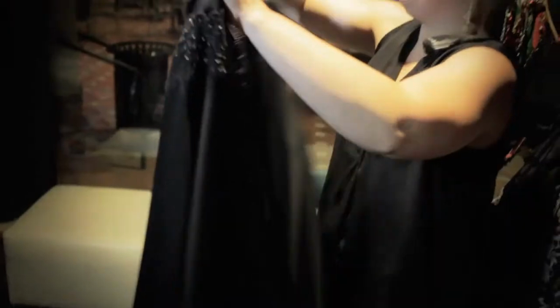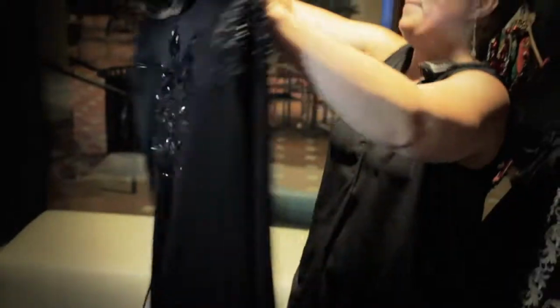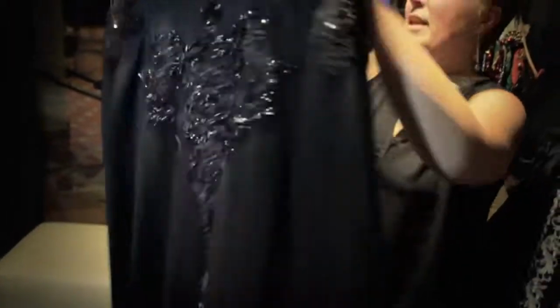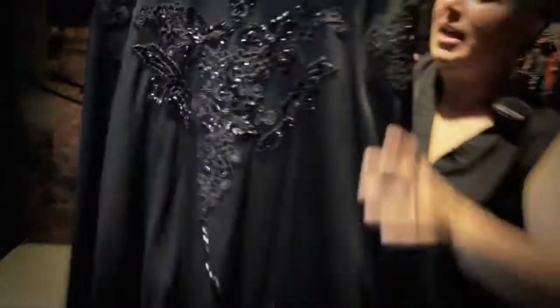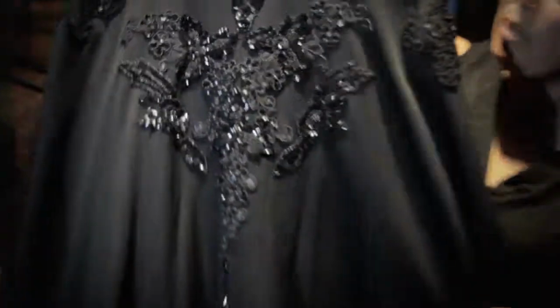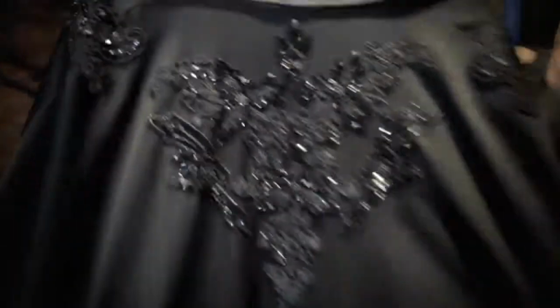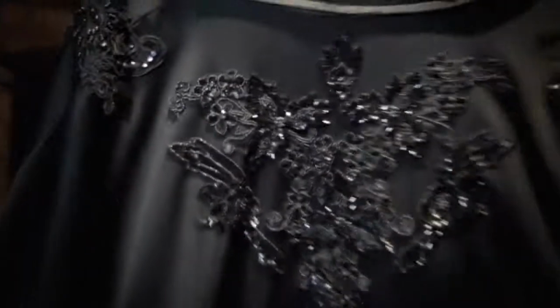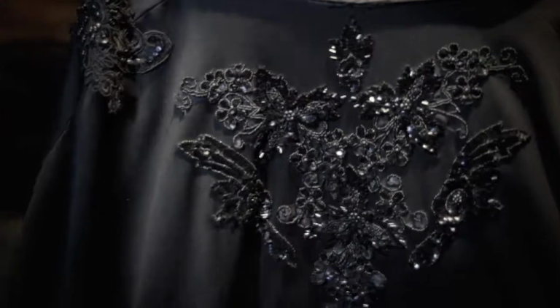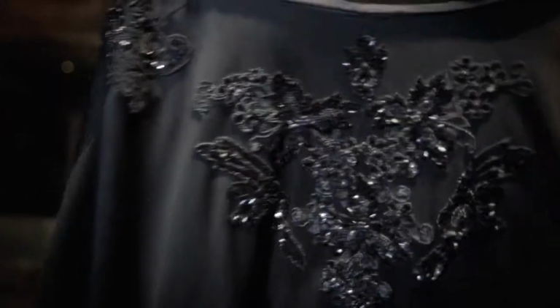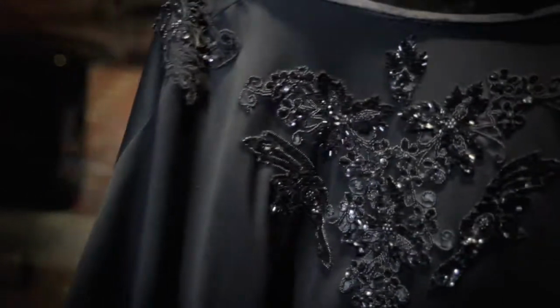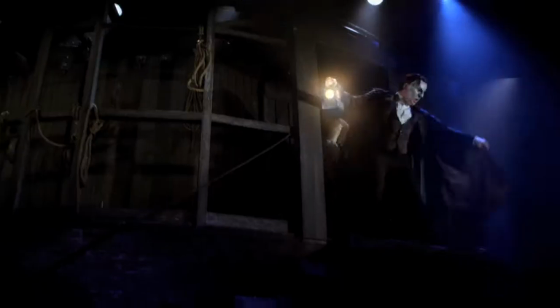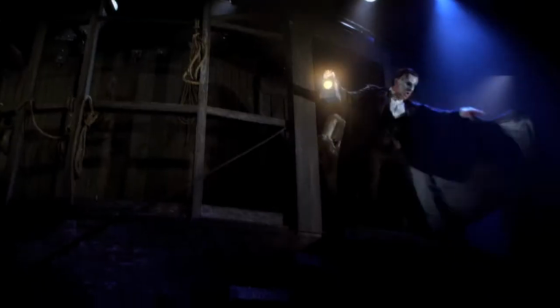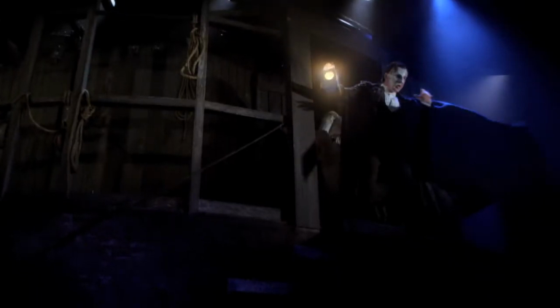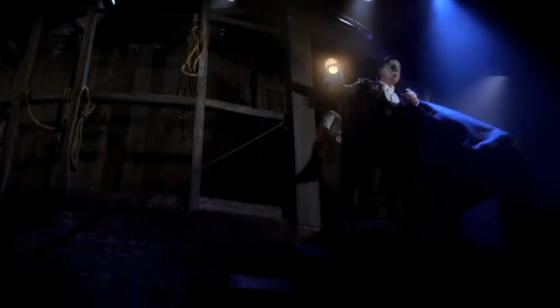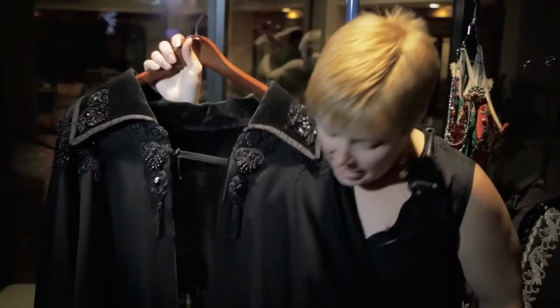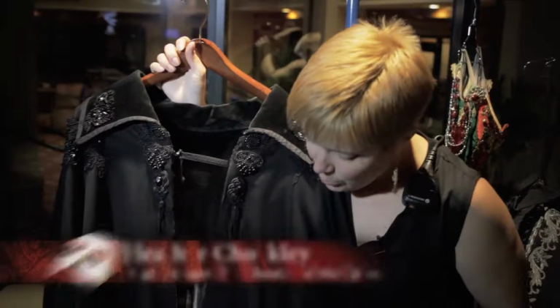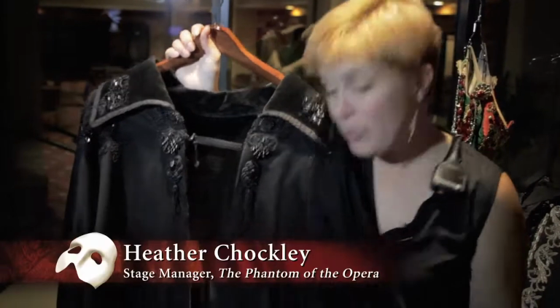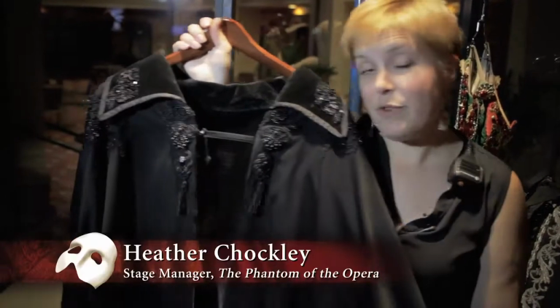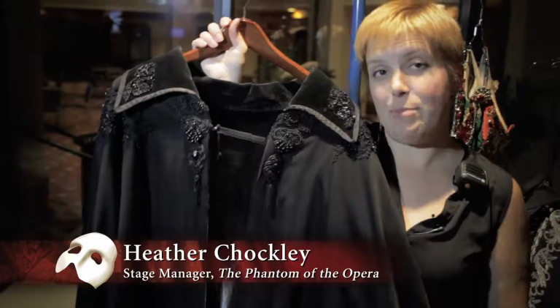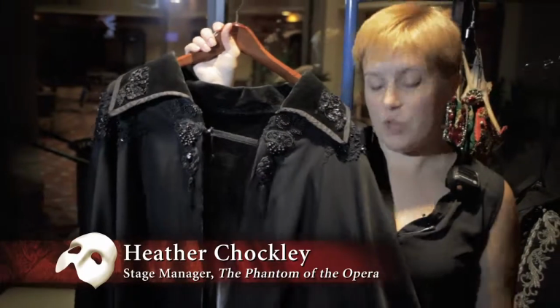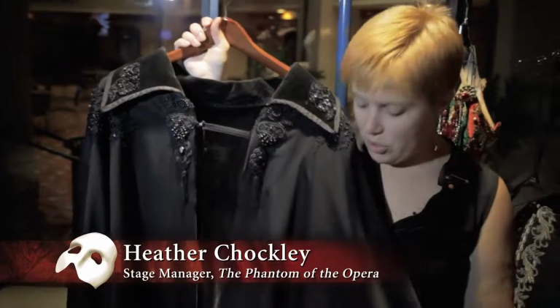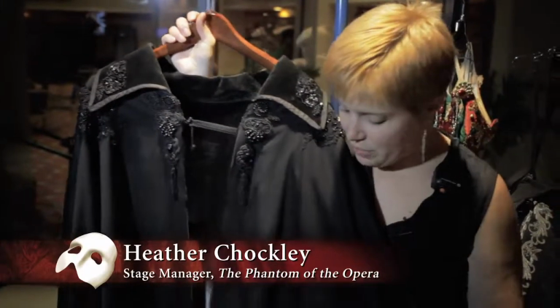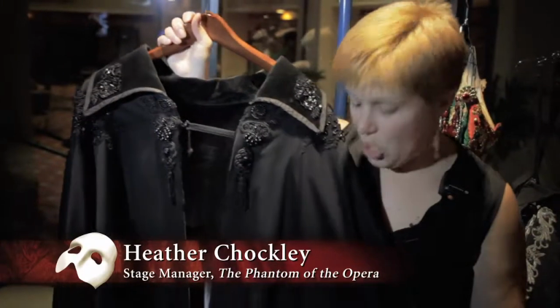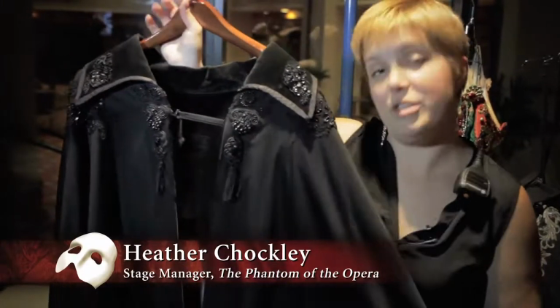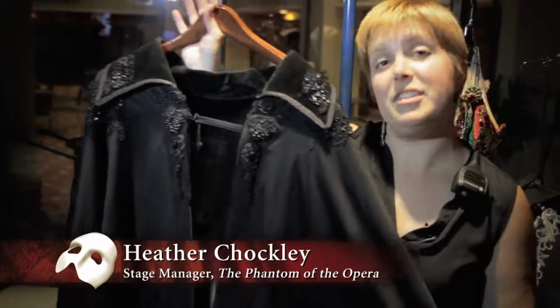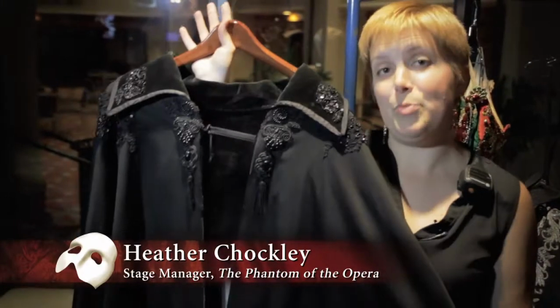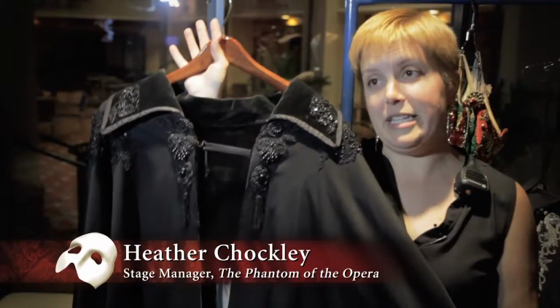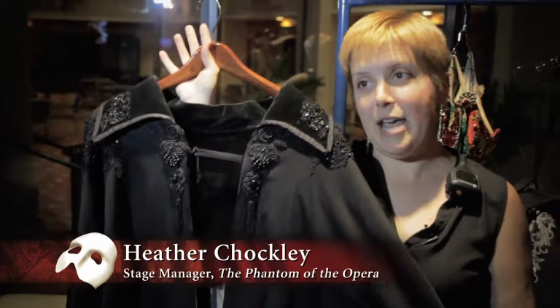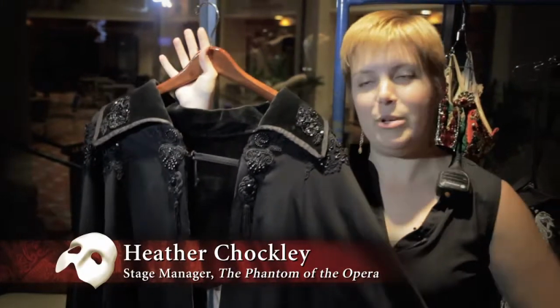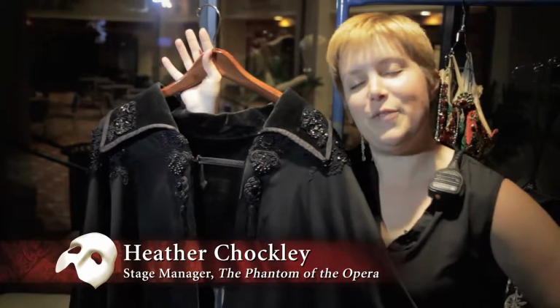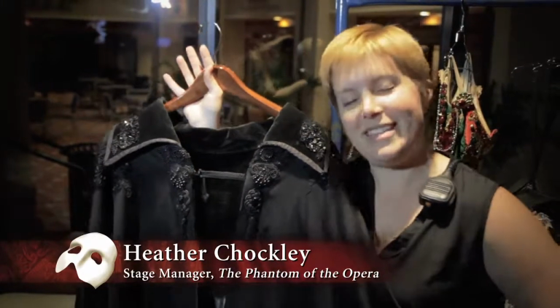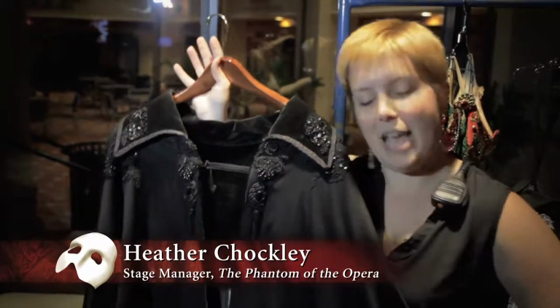This is one of the most iconic pieces: the Phantom's cape. He wears three different capes over the course of the show. This is his beaded cape — his fancy cape.